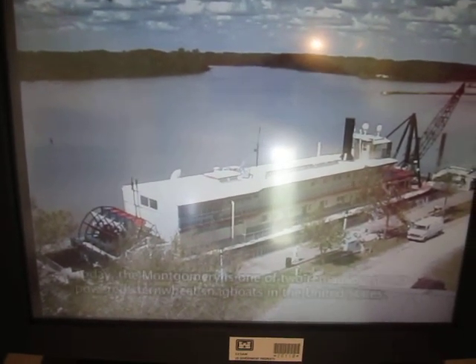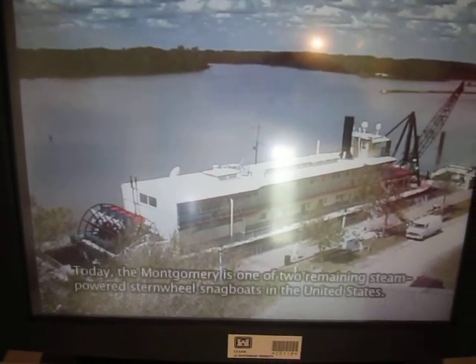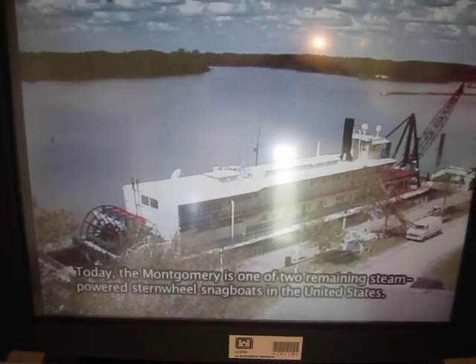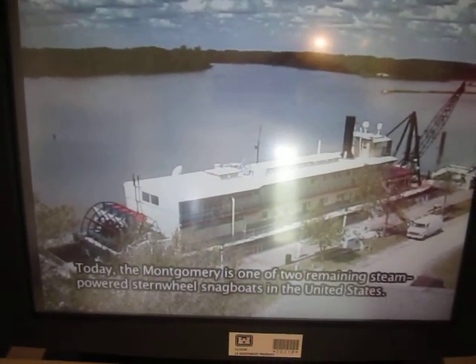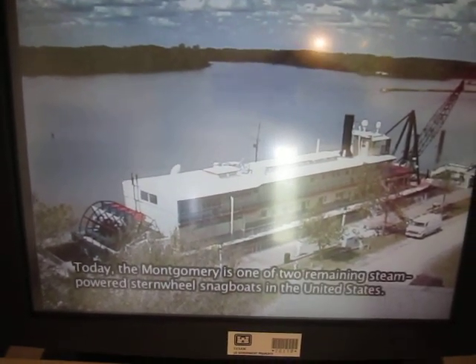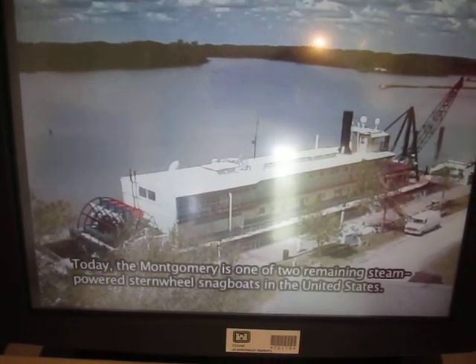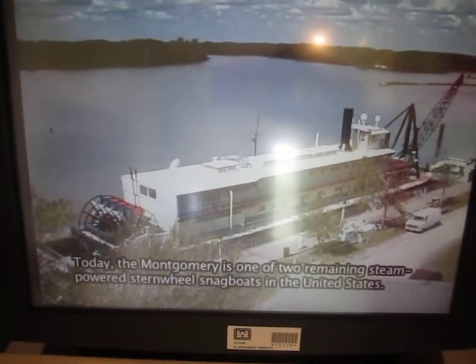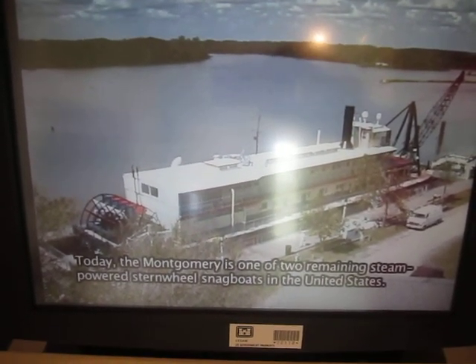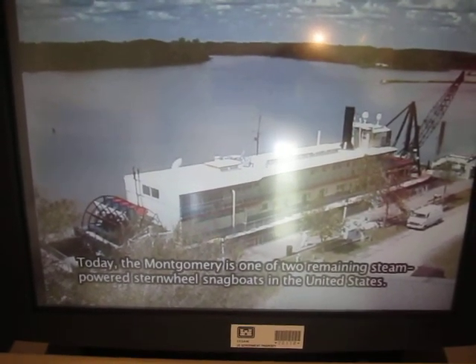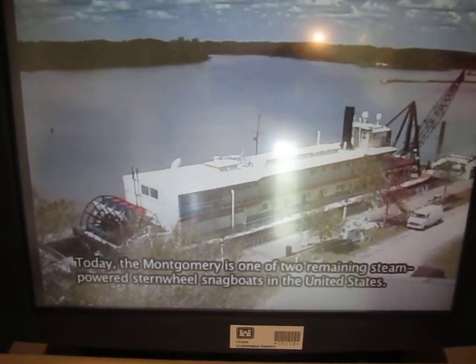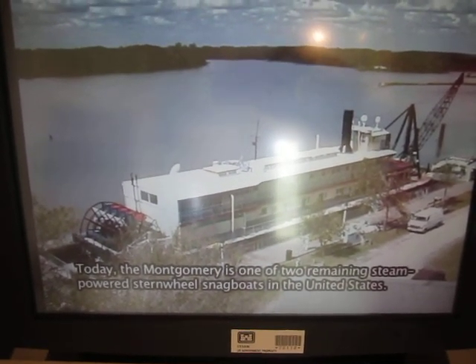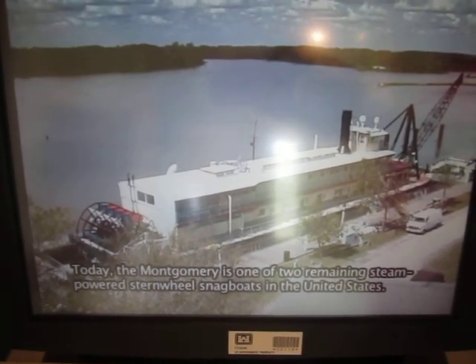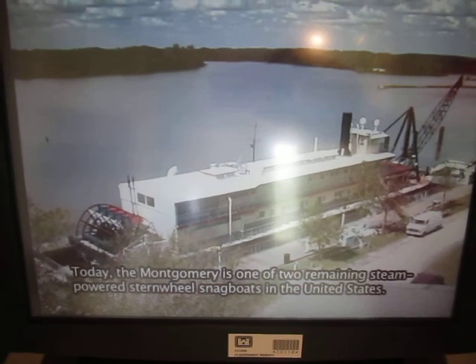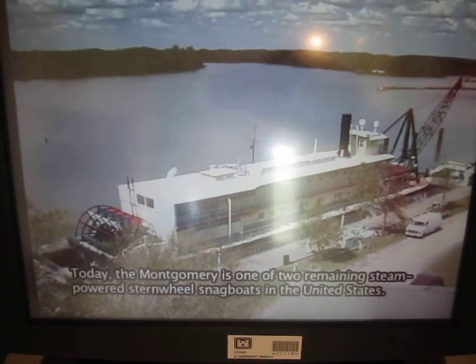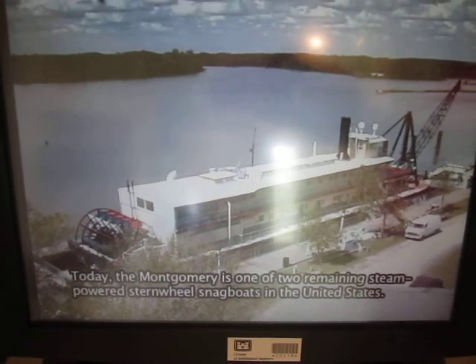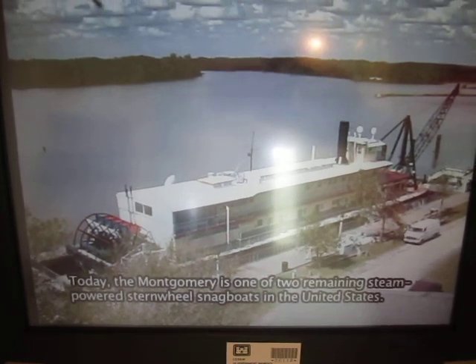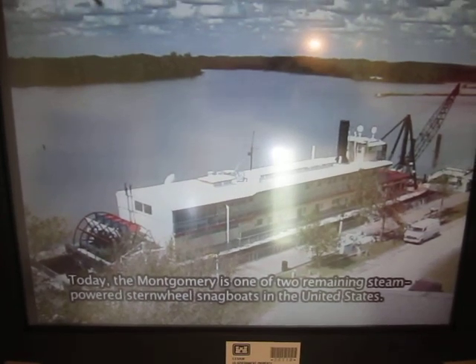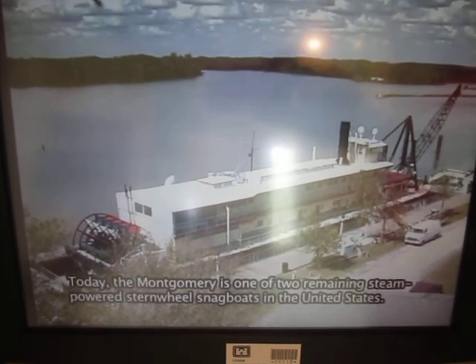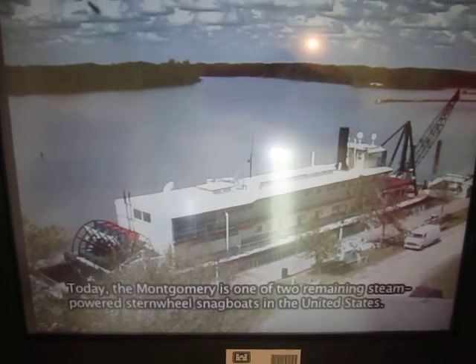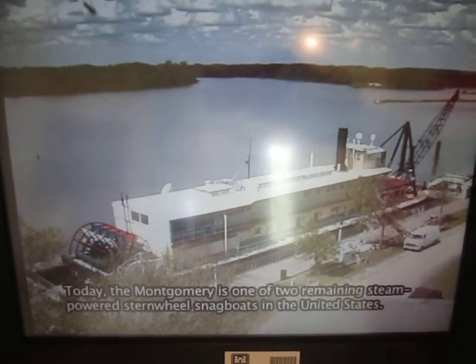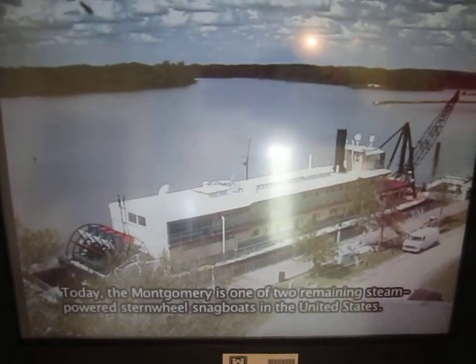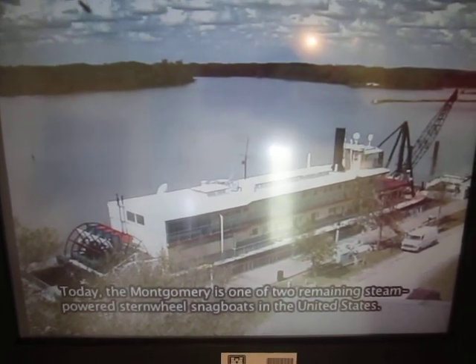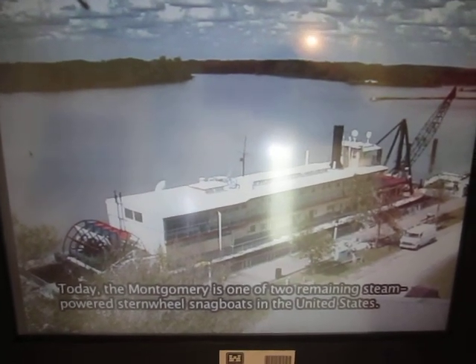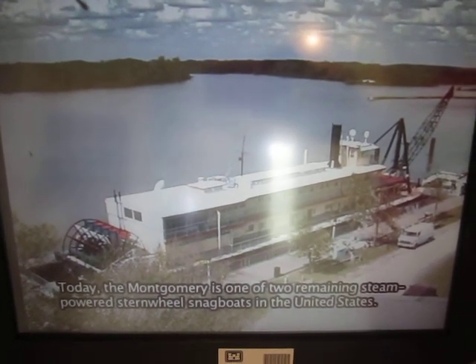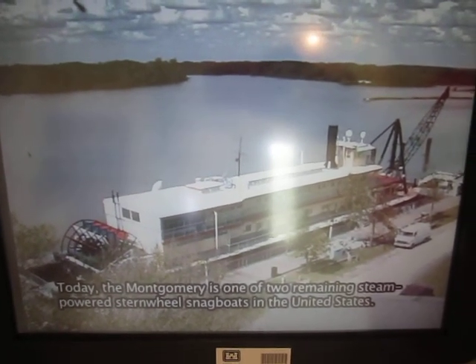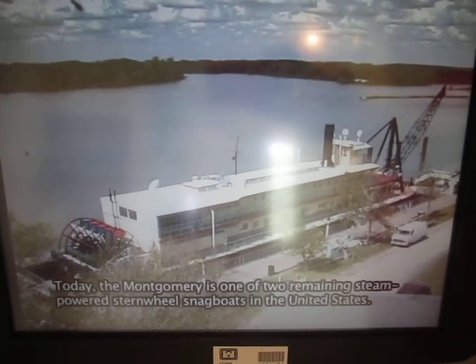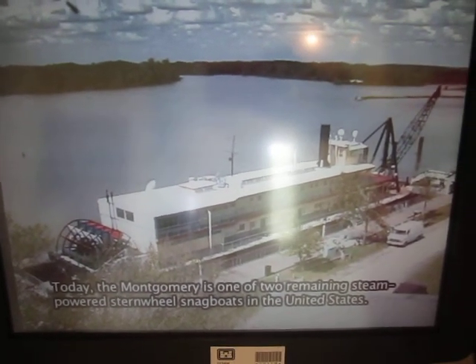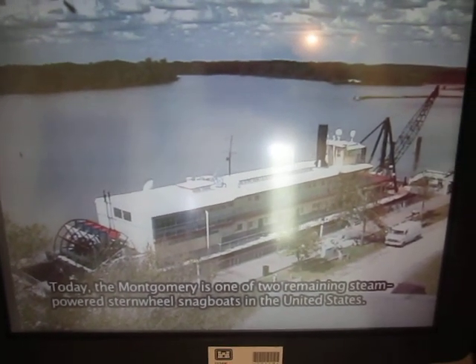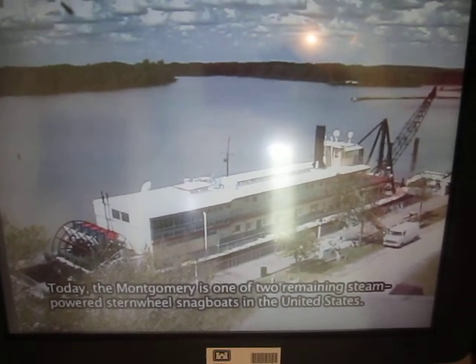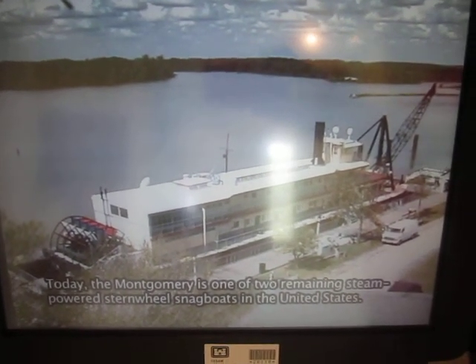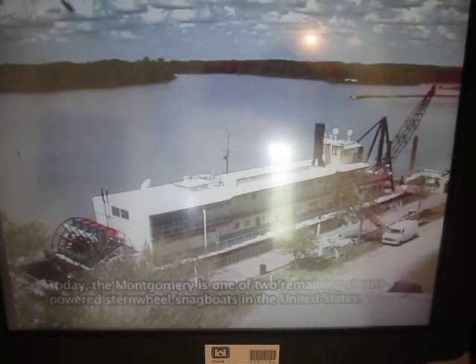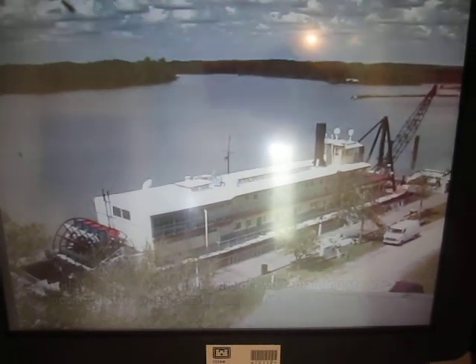Today, the Montgomery is one of two remaining steam-powered stern-wheel snagboats in the United States.